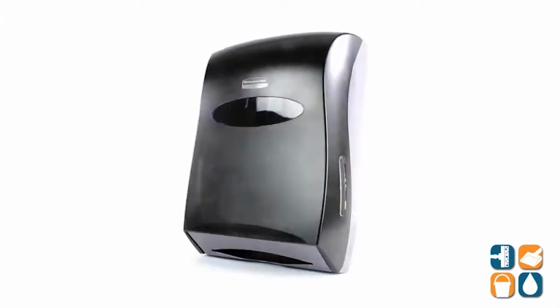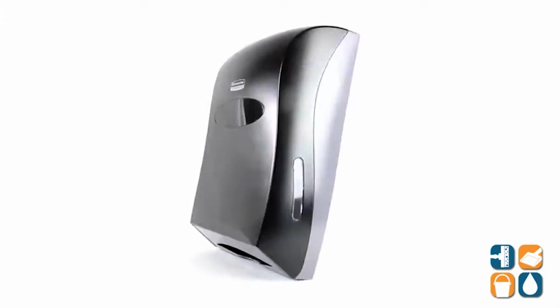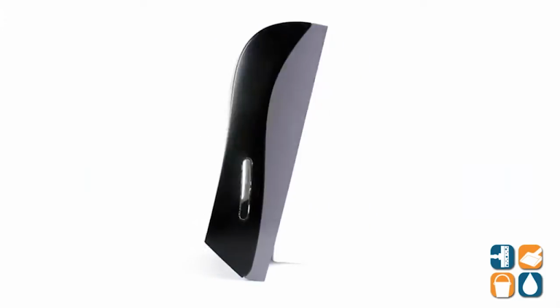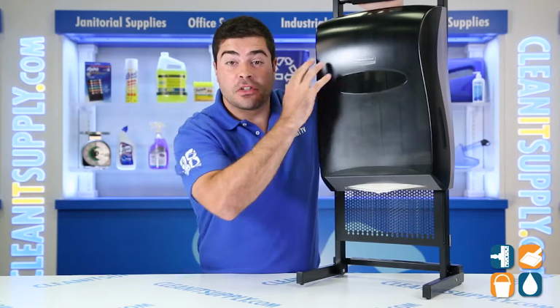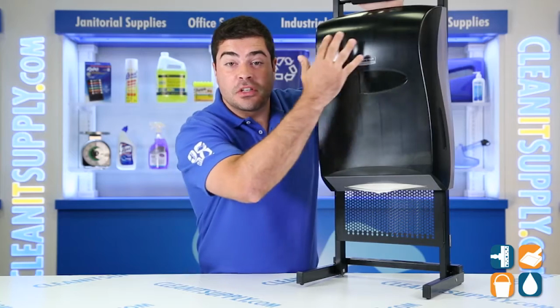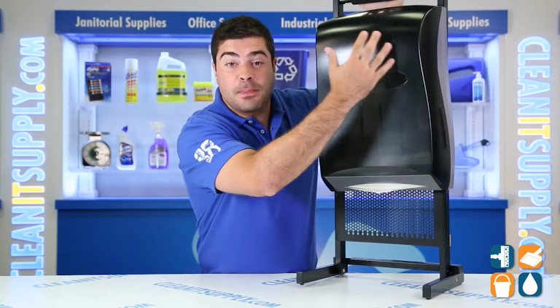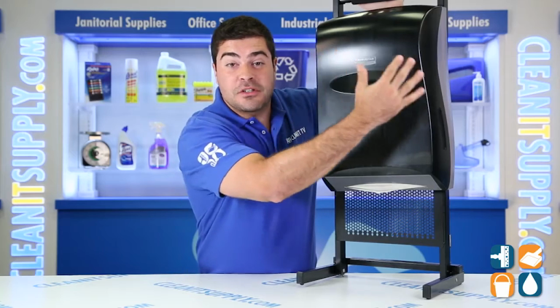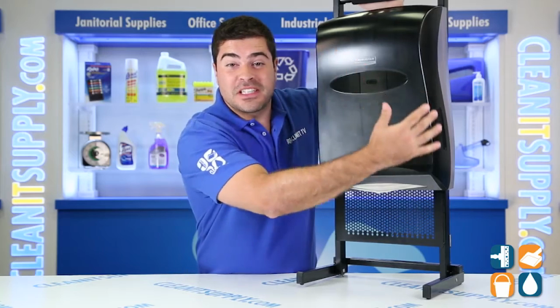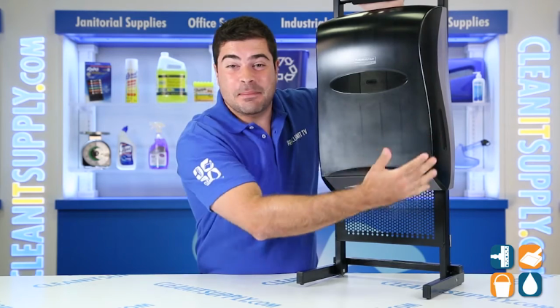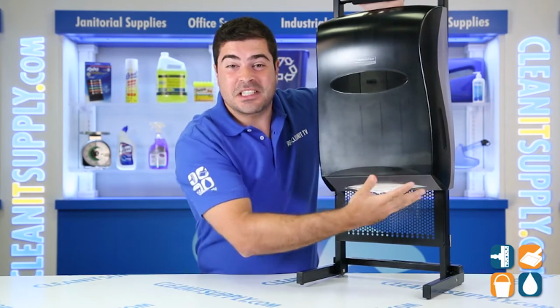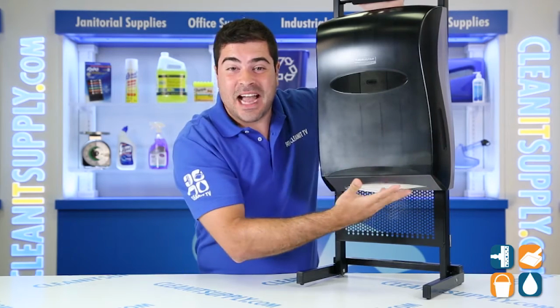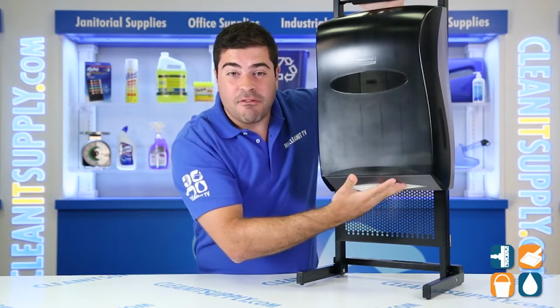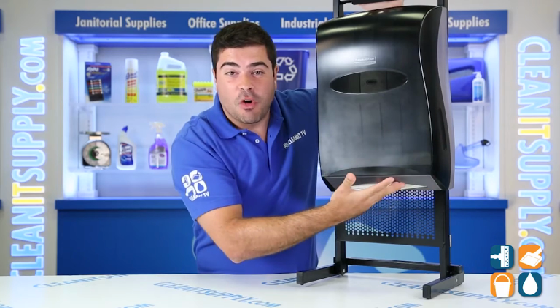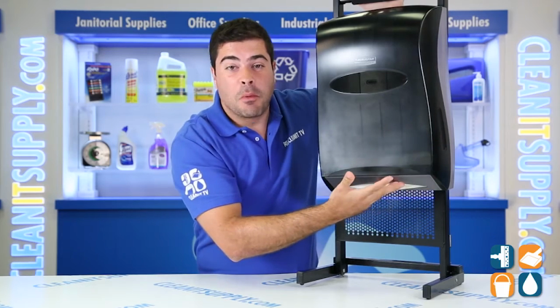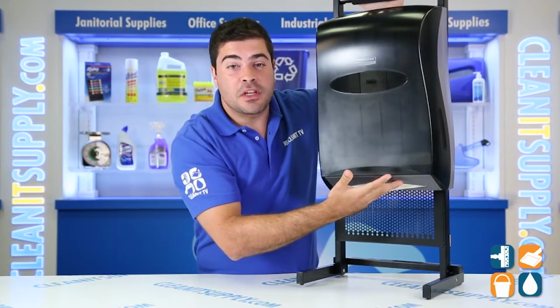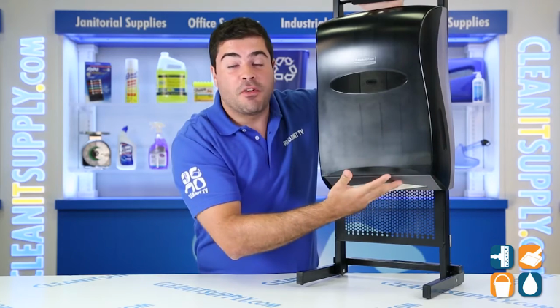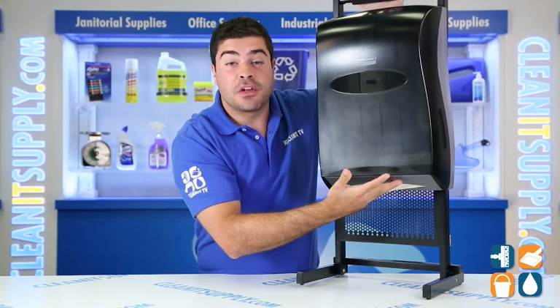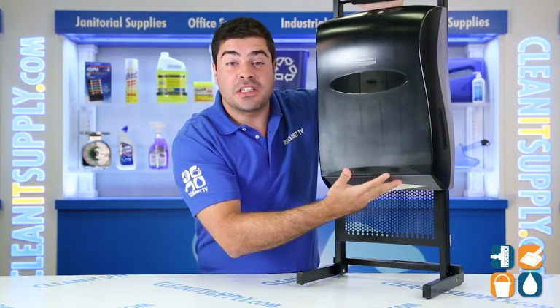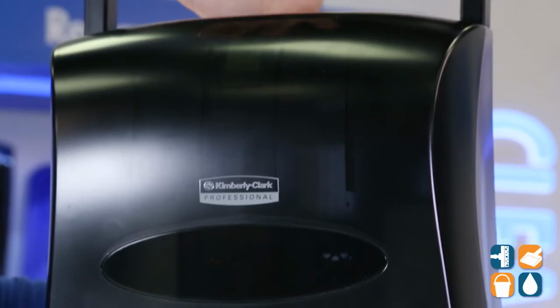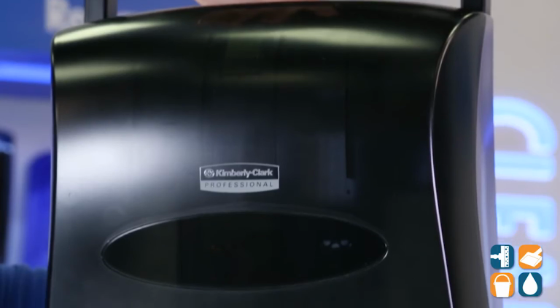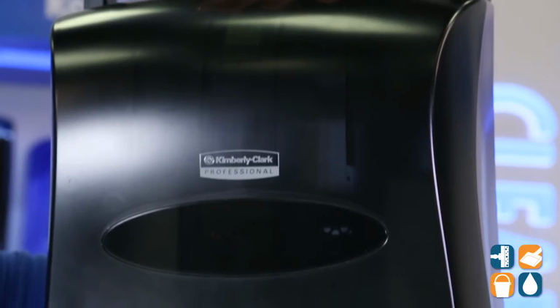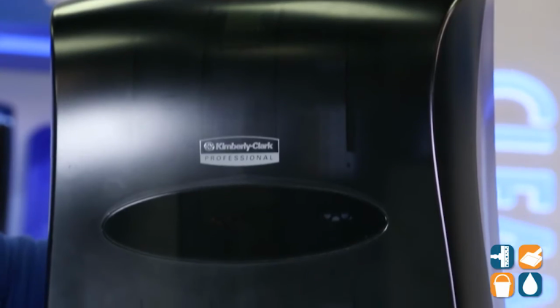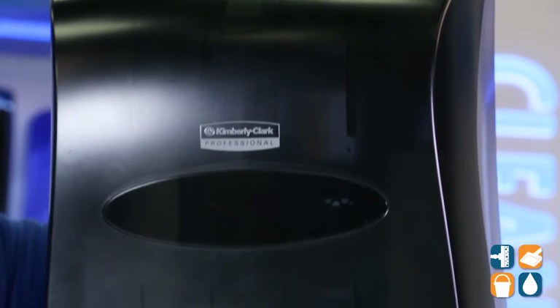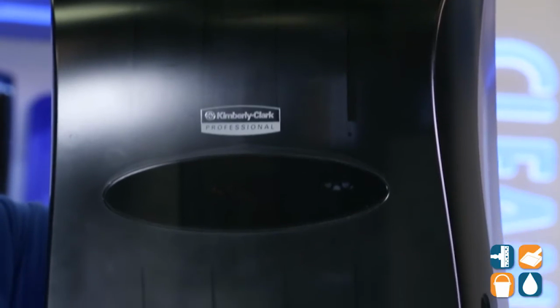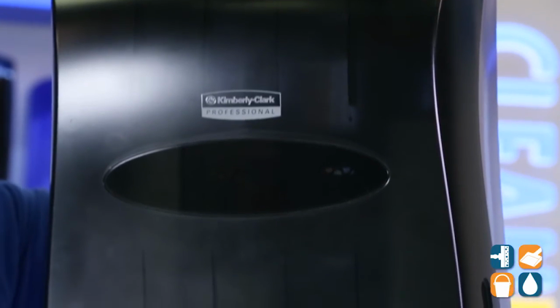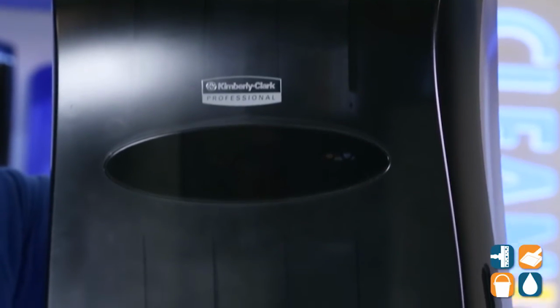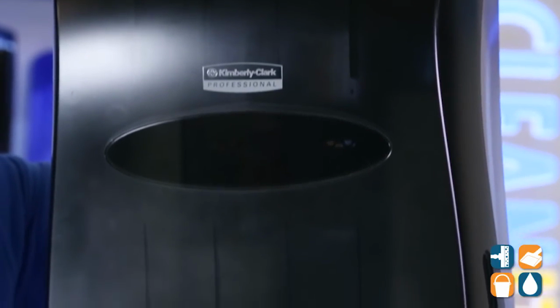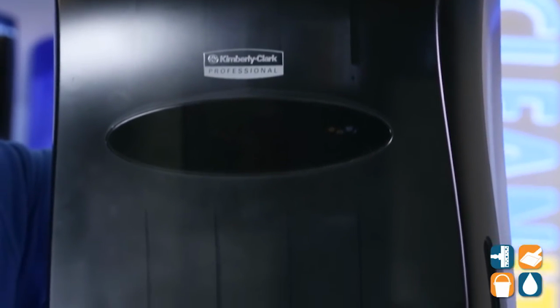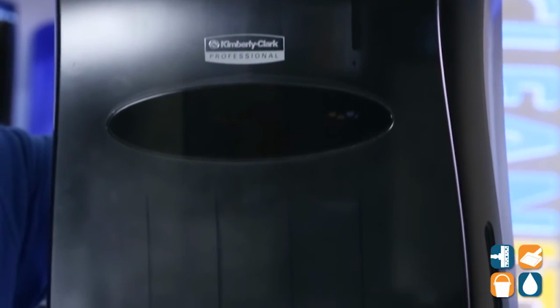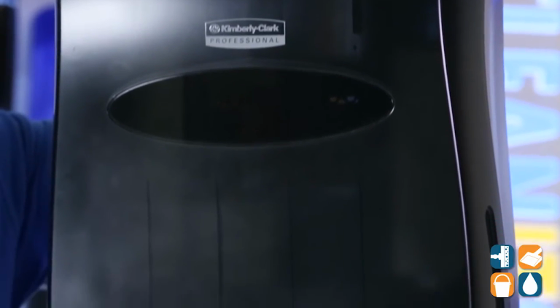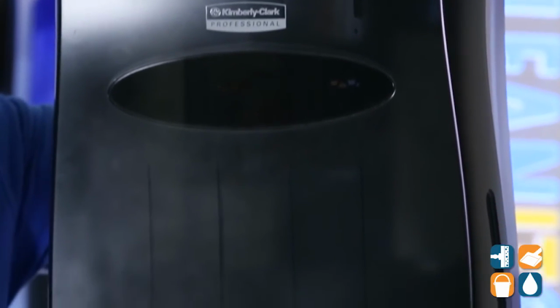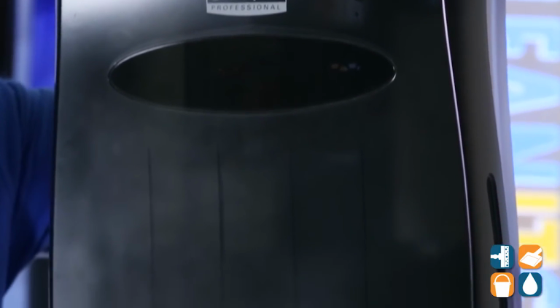This universal dispenser accepts scott fold, multi-fold, and seat fold towels without any special adapters.